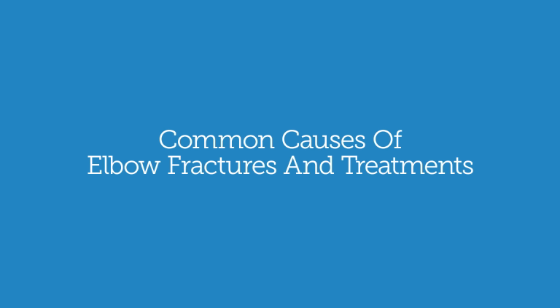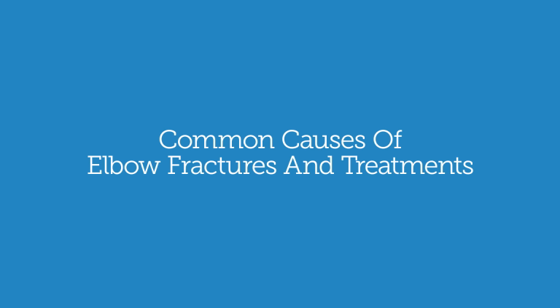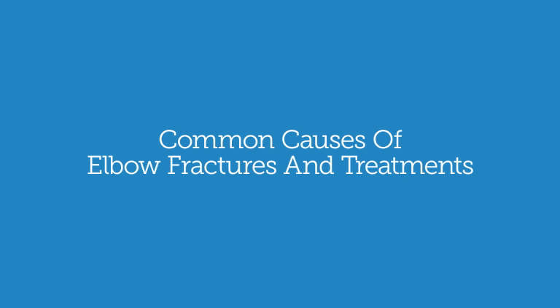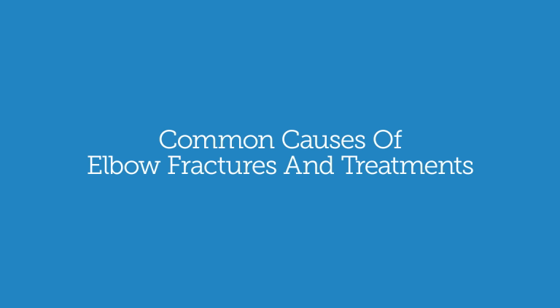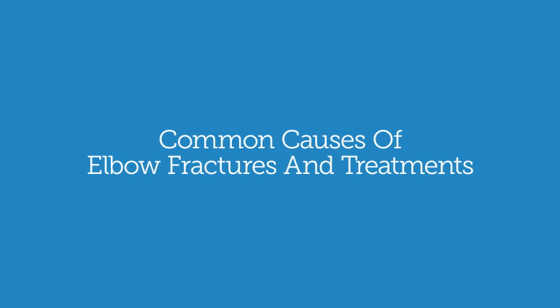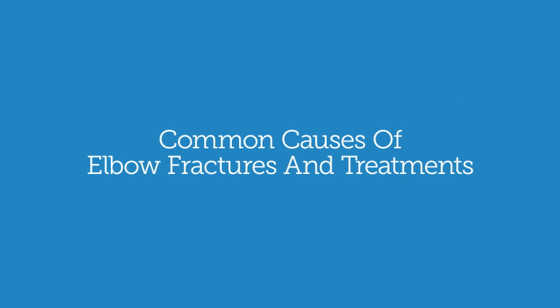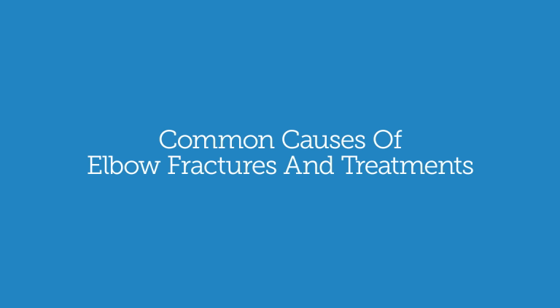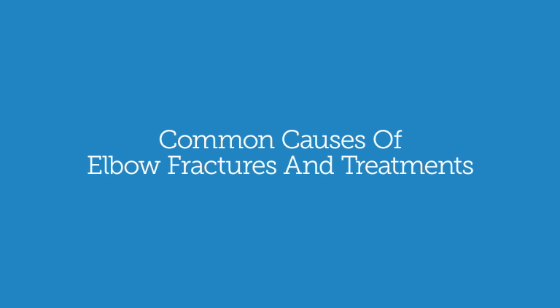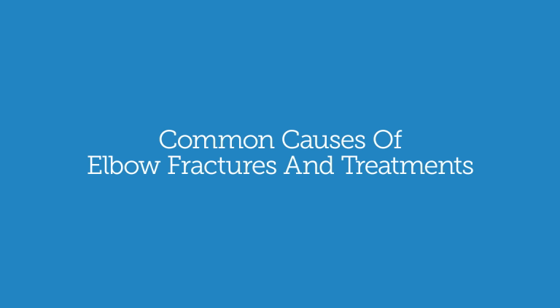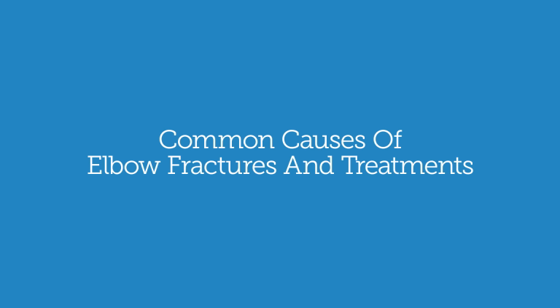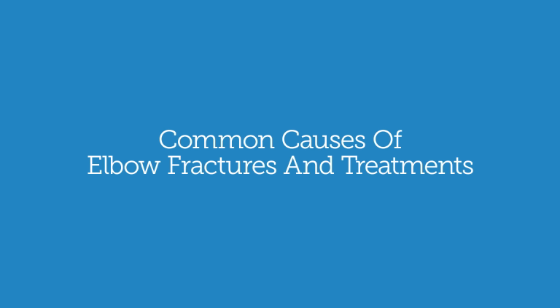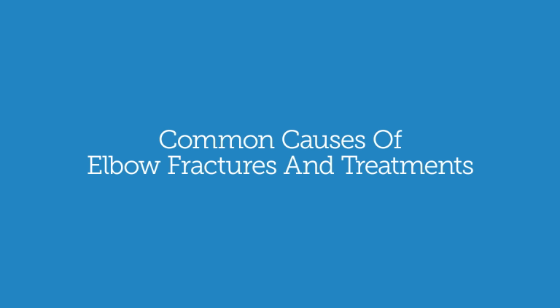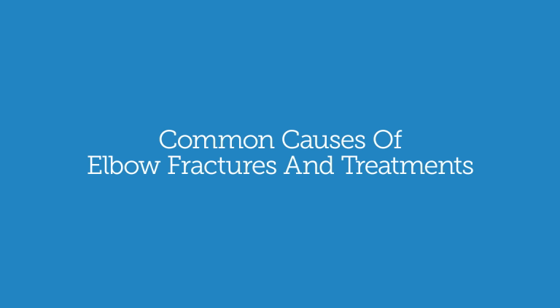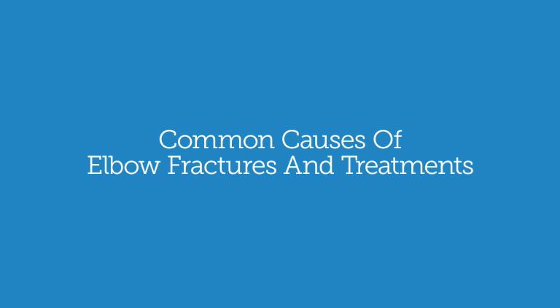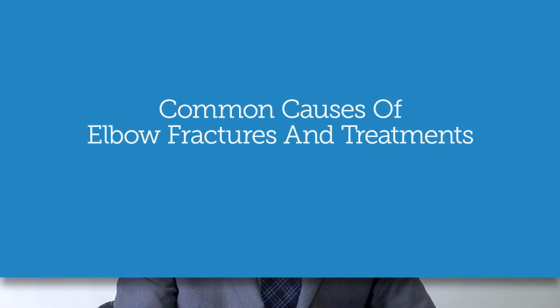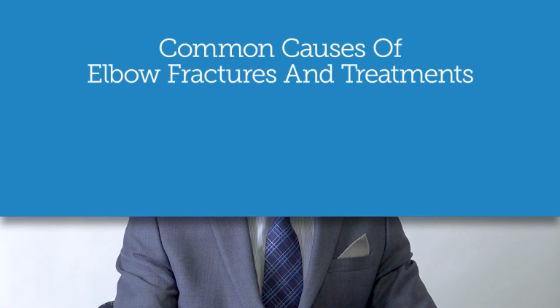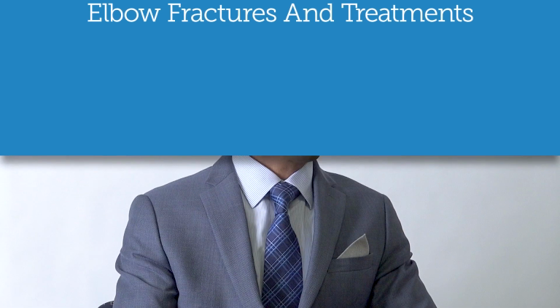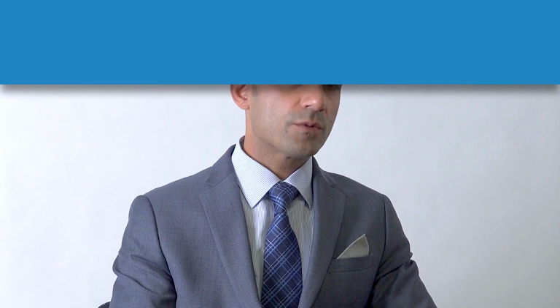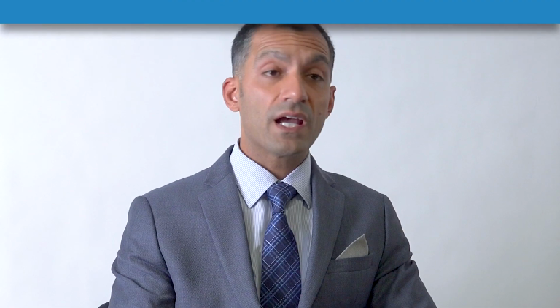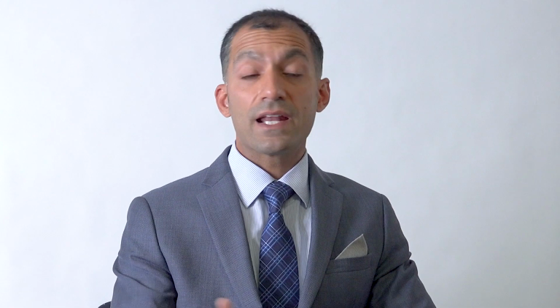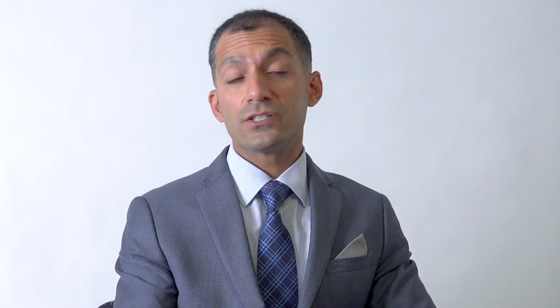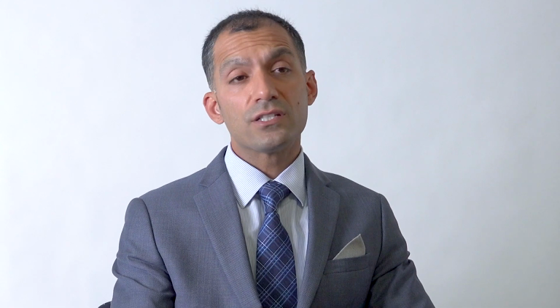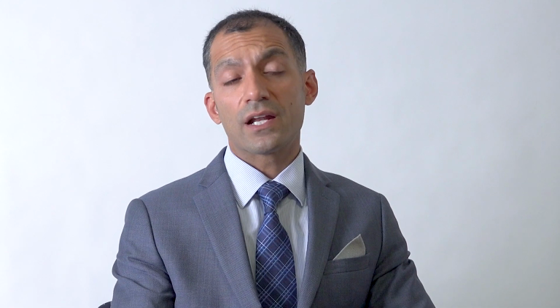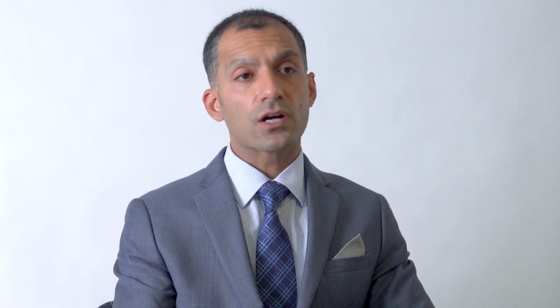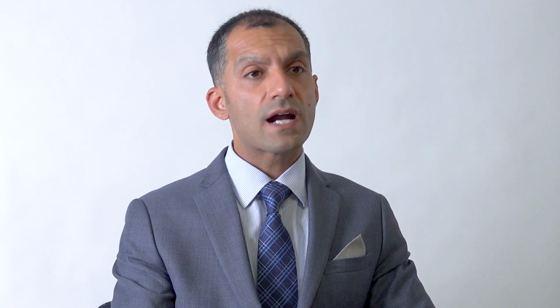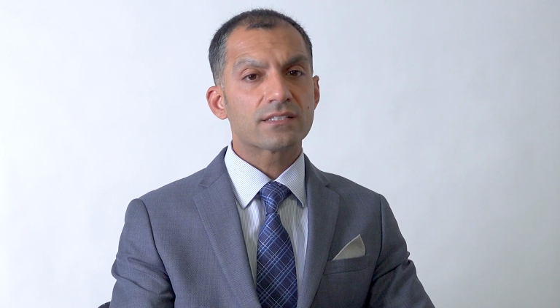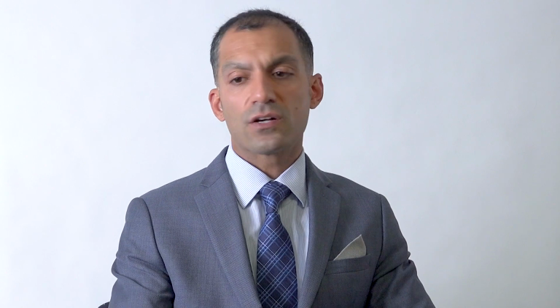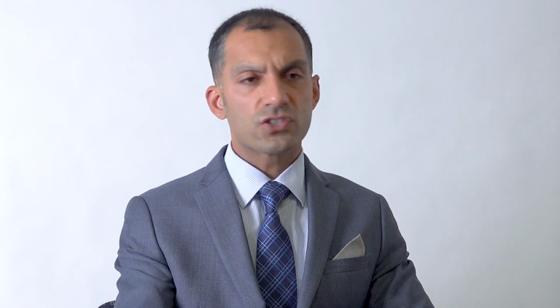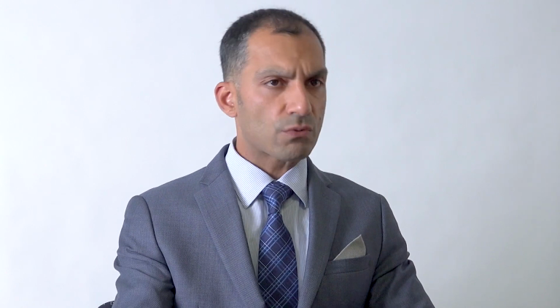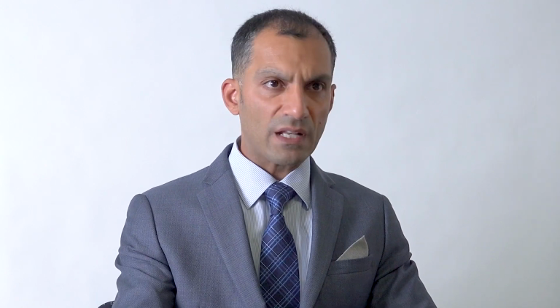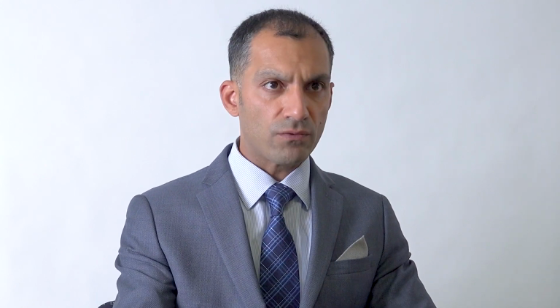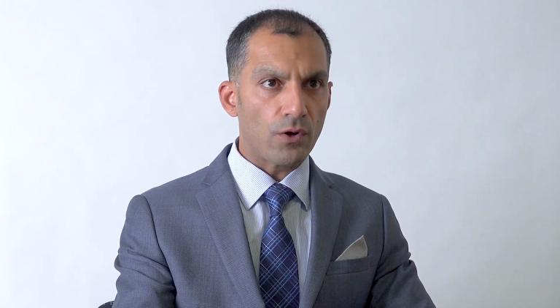Elbow fractures can be caused by trauma — a fall — or could be a high-energy injury like a car accident, or just a ground-level fall.